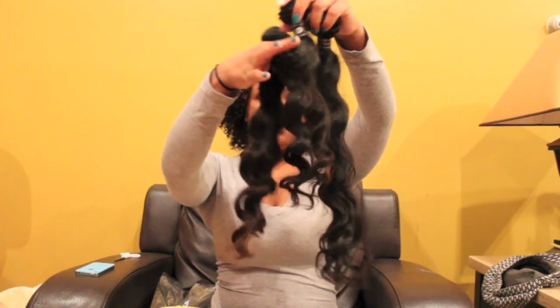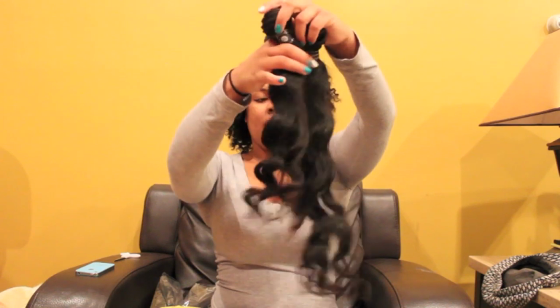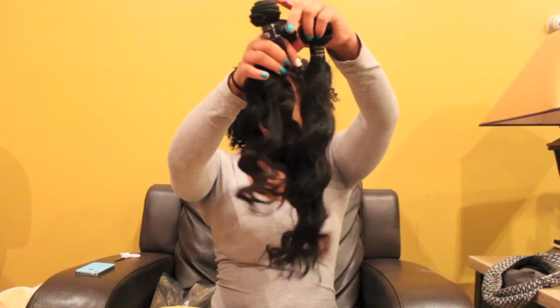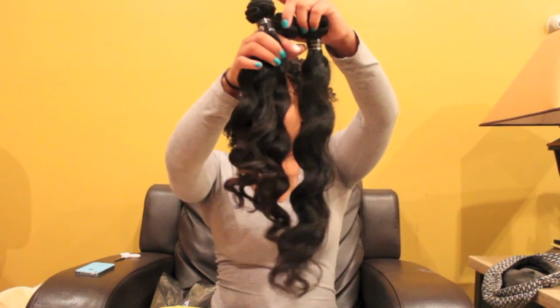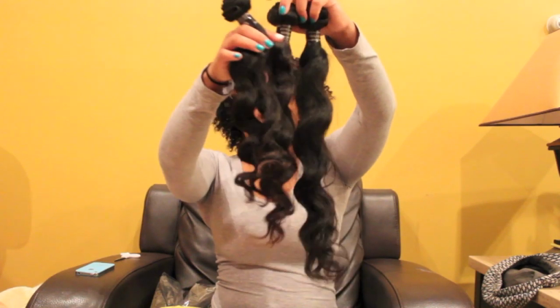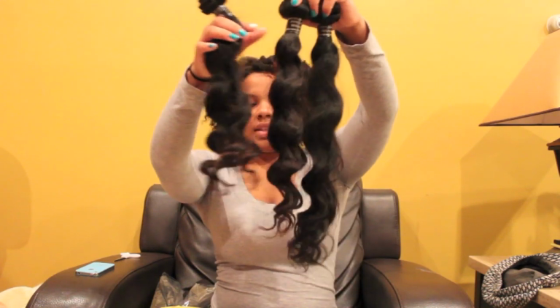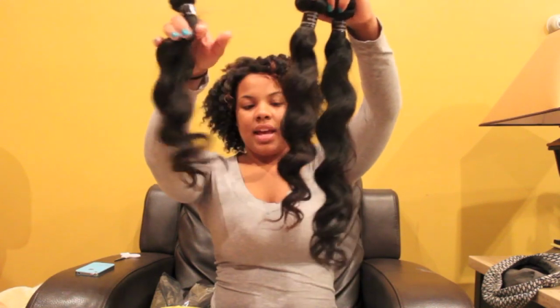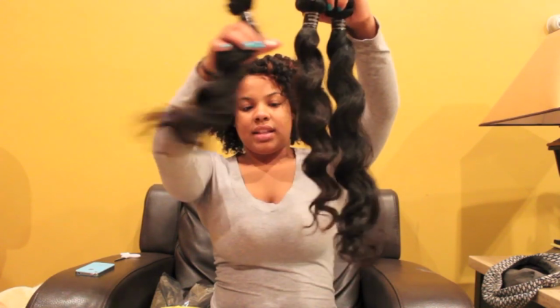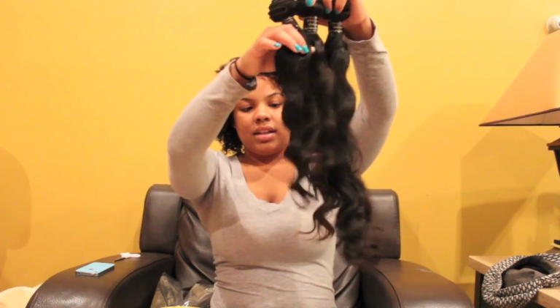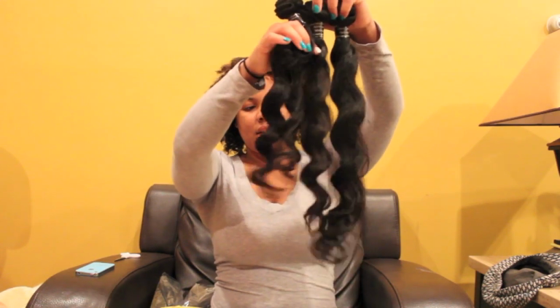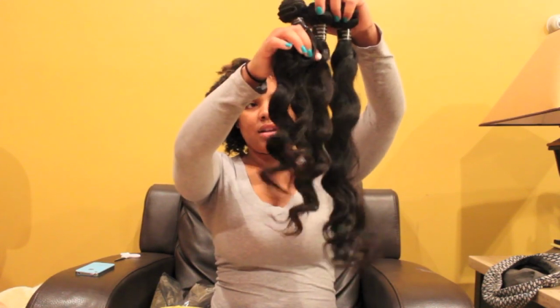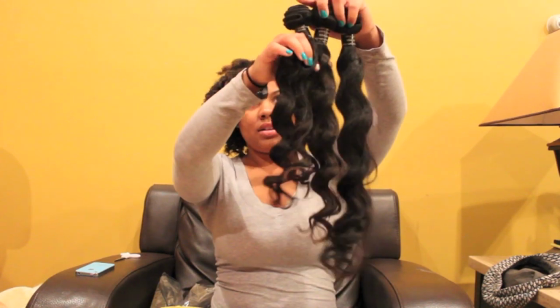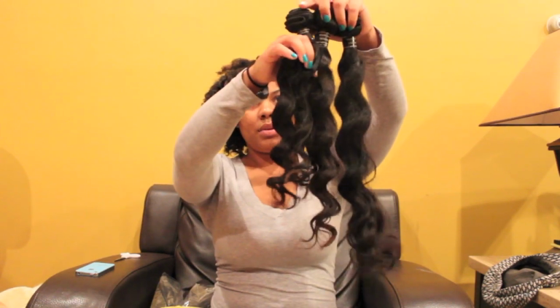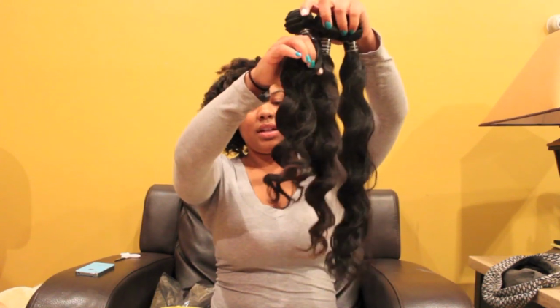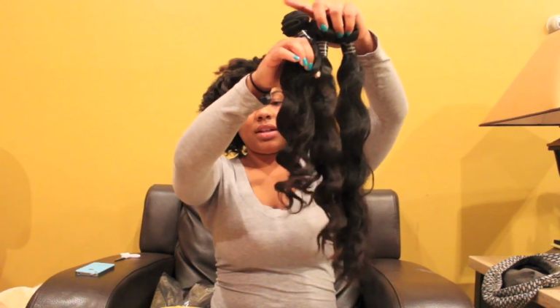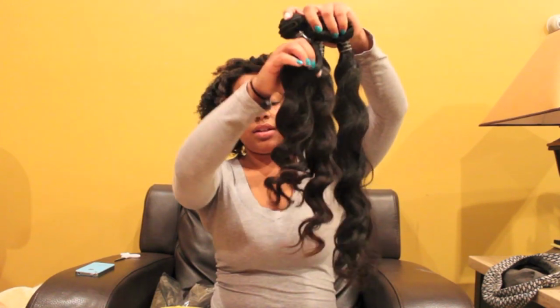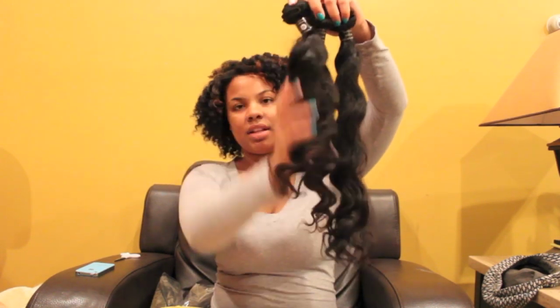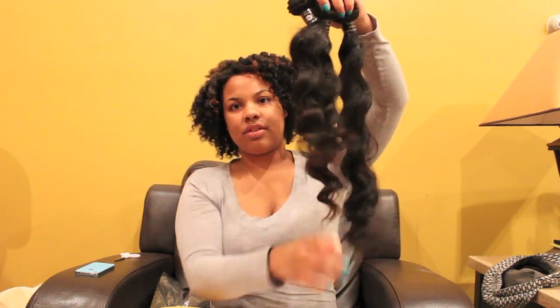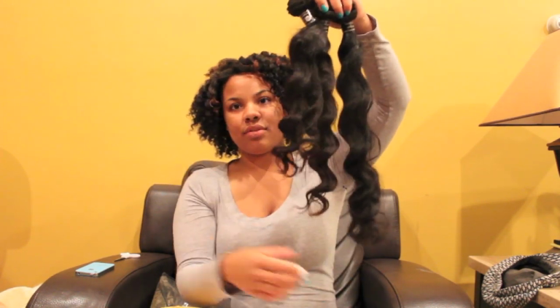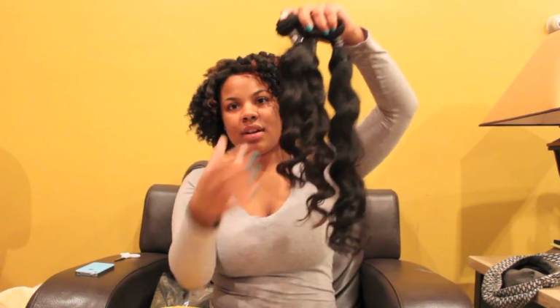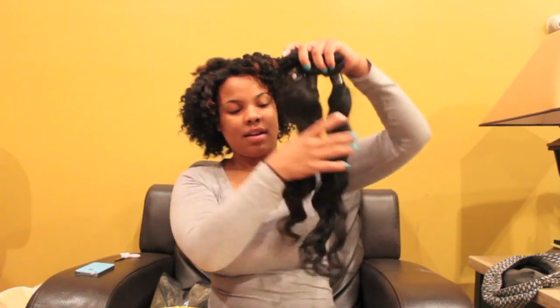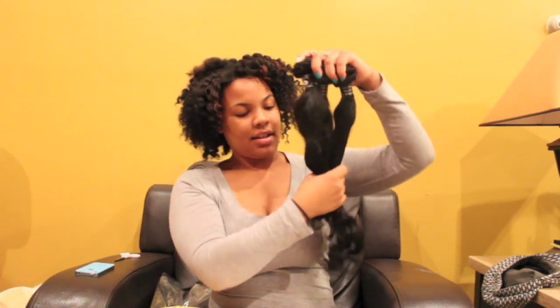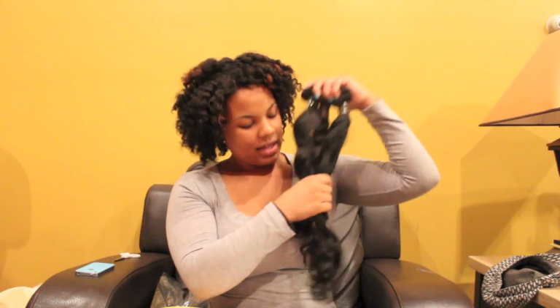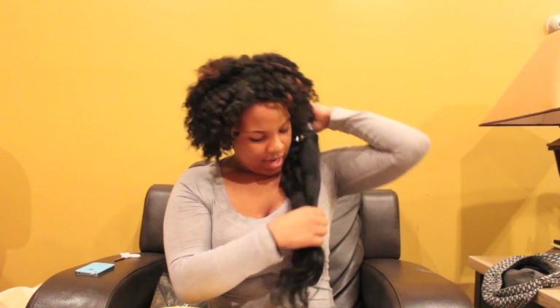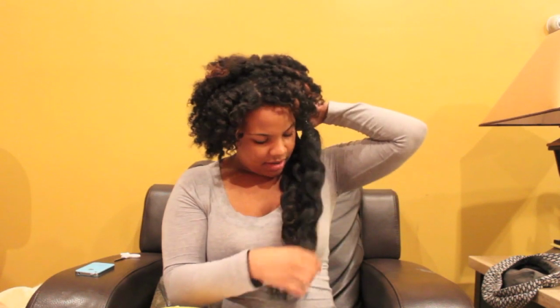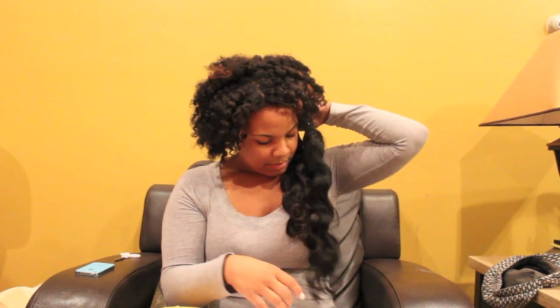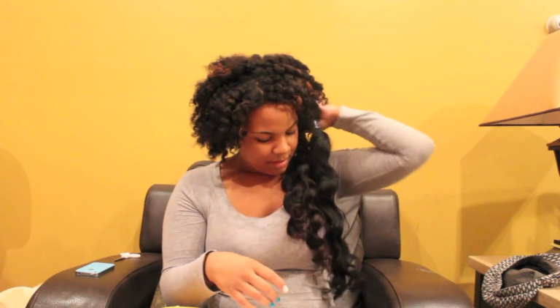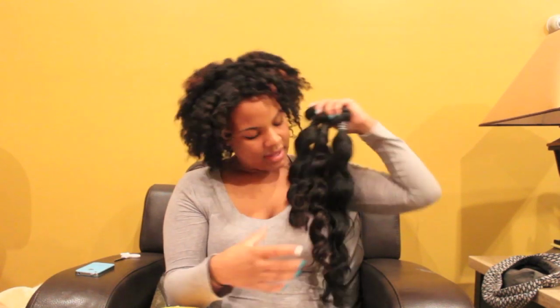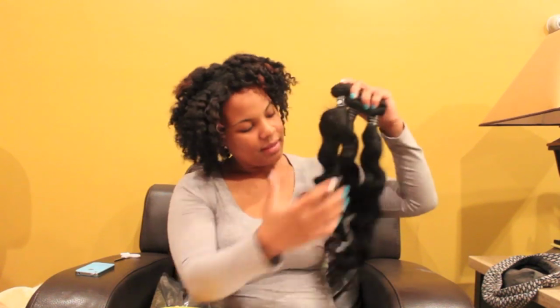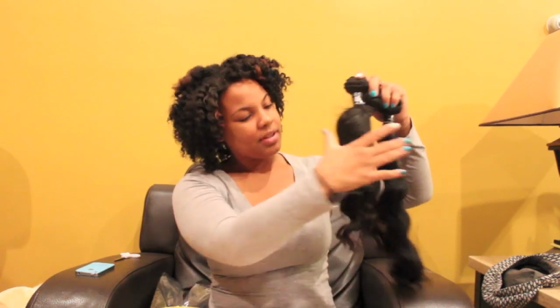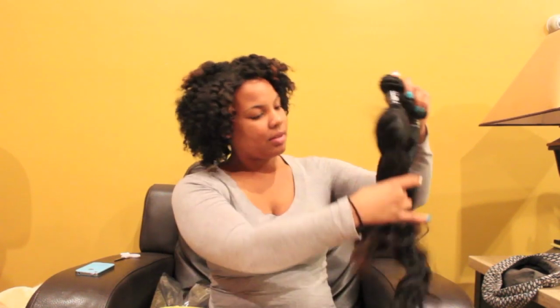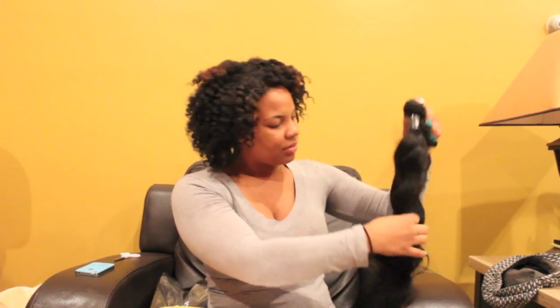So this is the 18, 20, 22 — this is a lot of hair that's about to be in my head, but it's cool, we're gonna work it out.